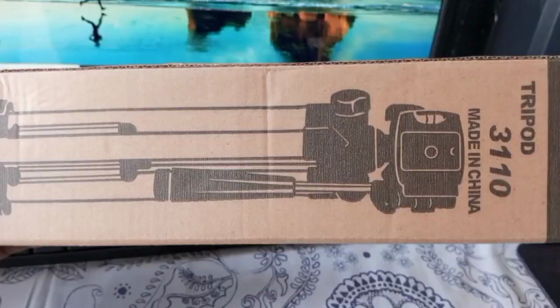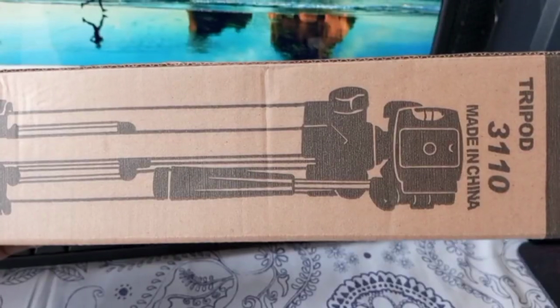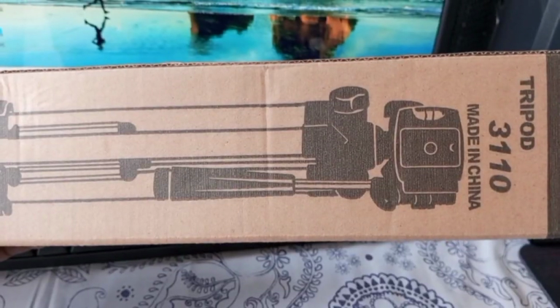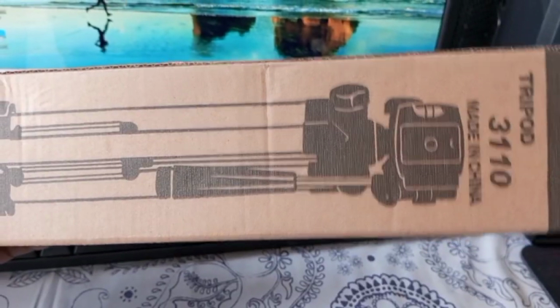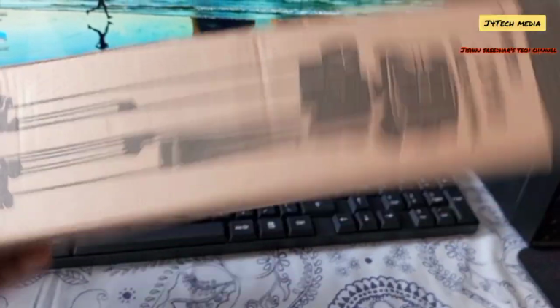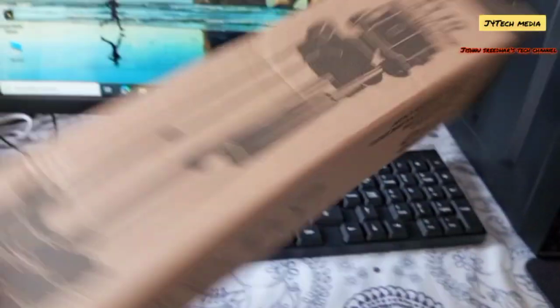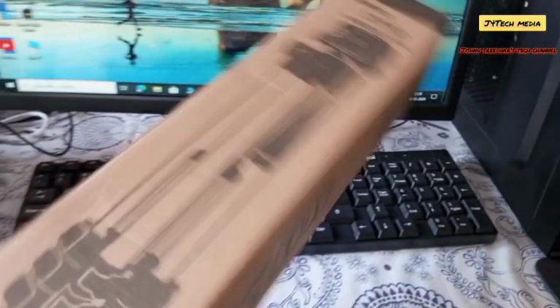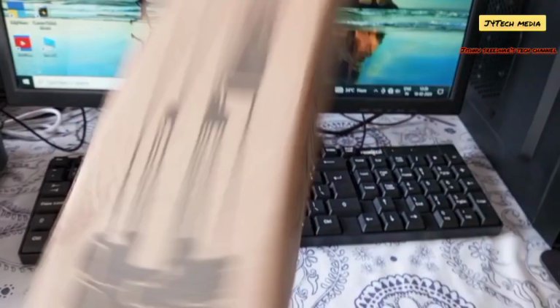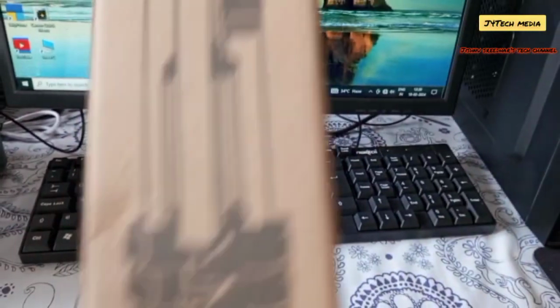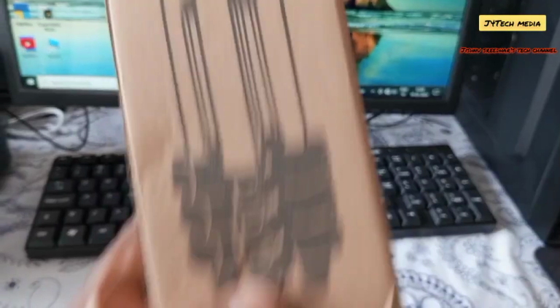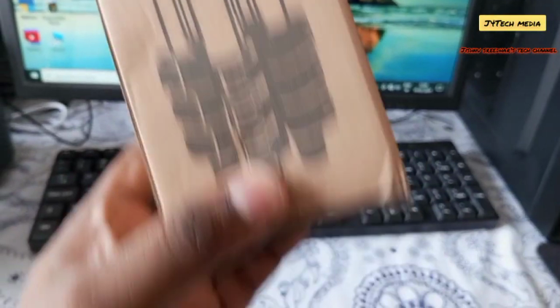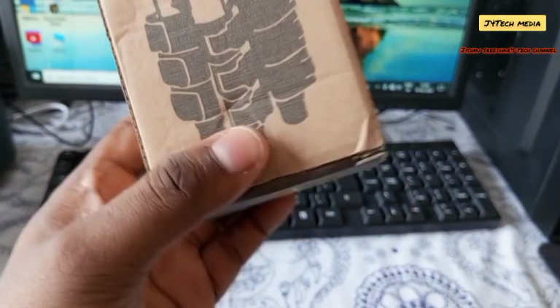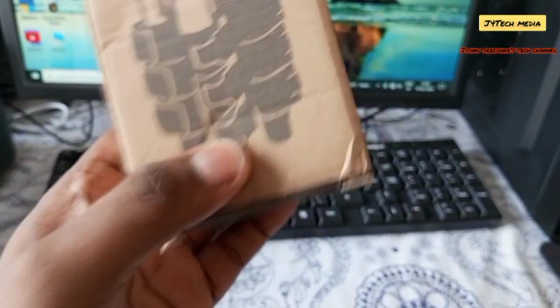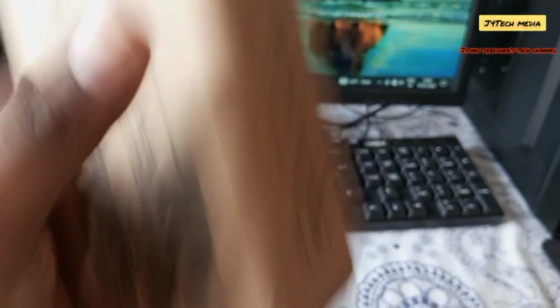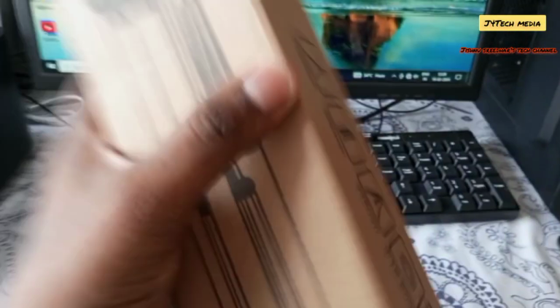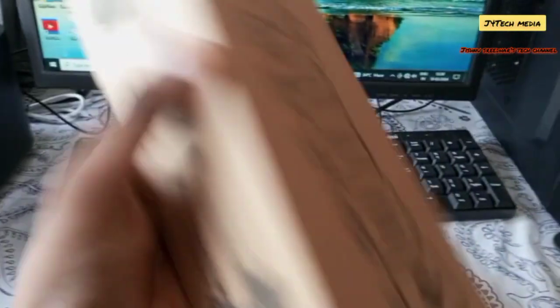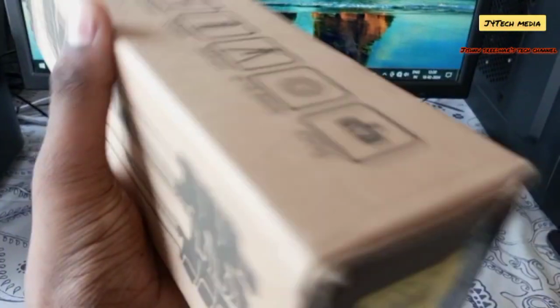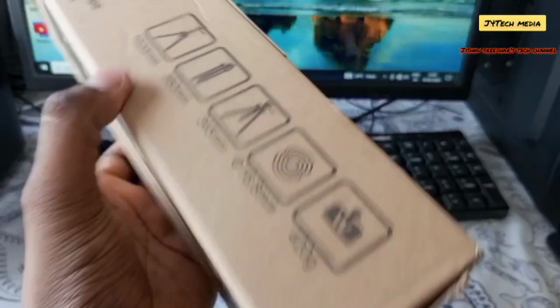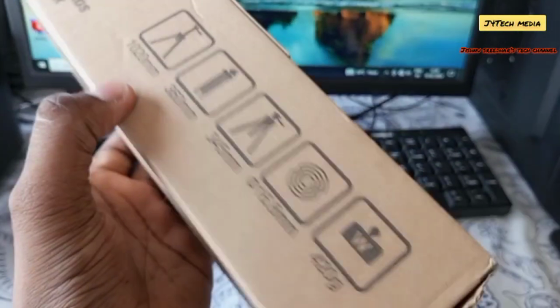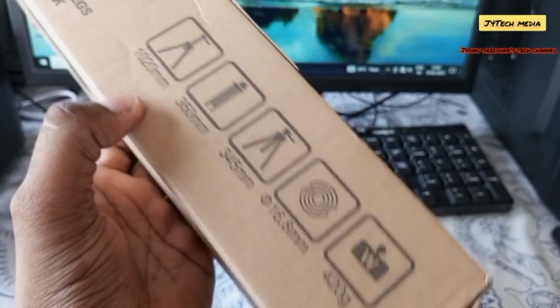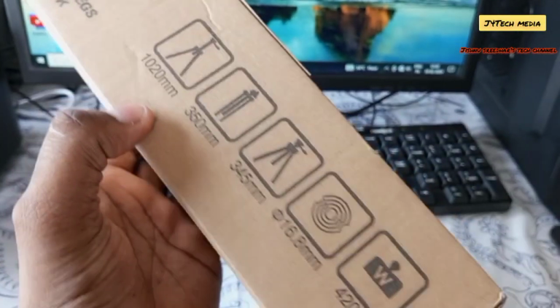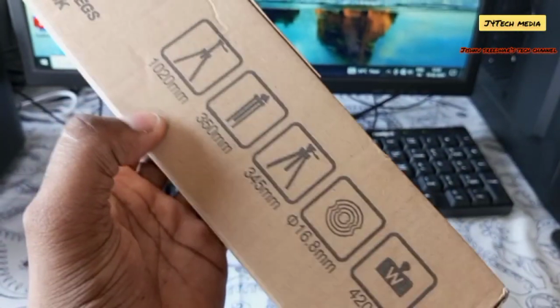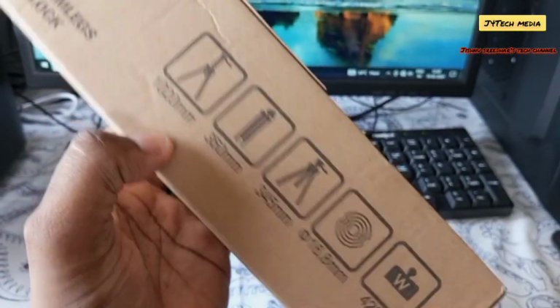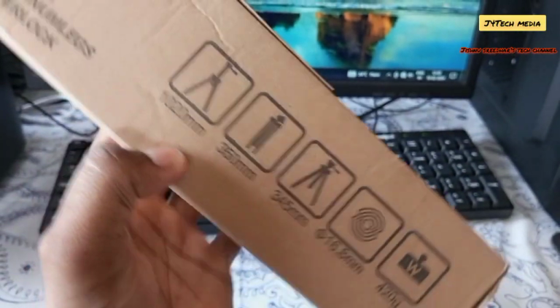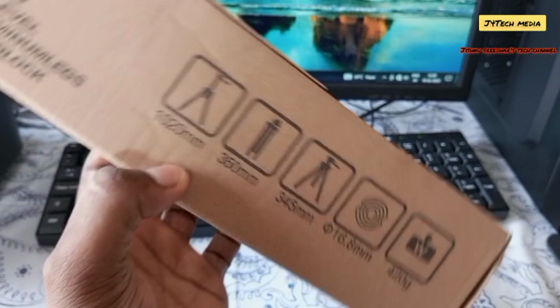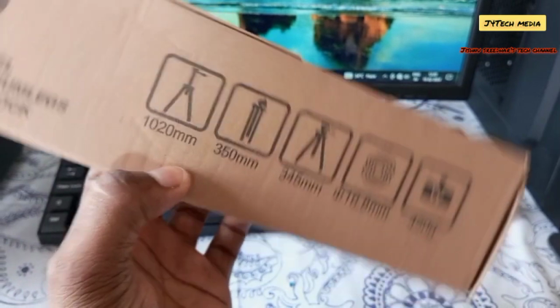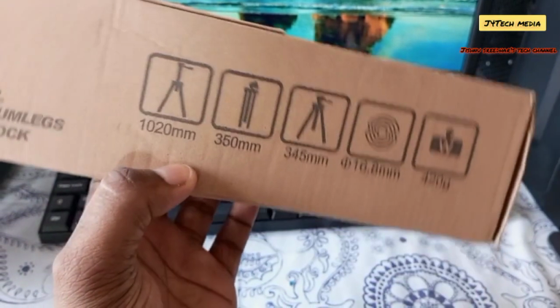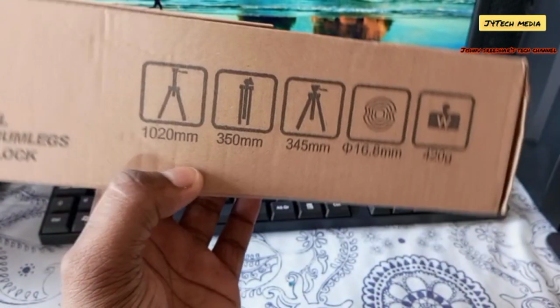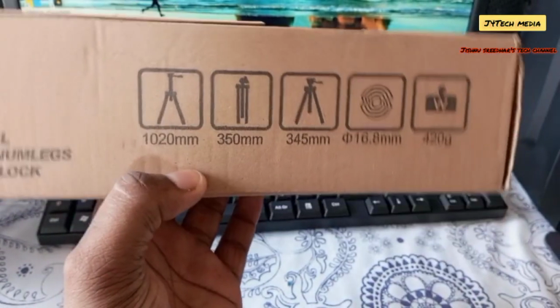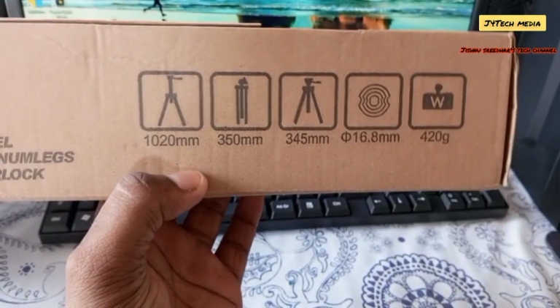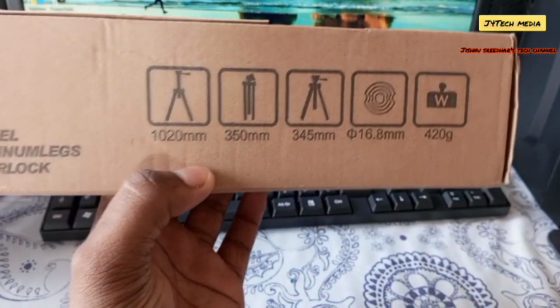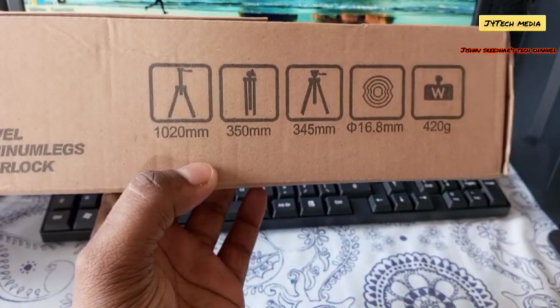Hello friends, I will tell you about the whole YouTube video. I am going to unbox this tripod. I am going to do a tripod for YouTube videos.